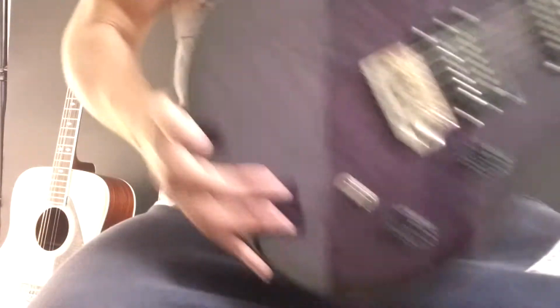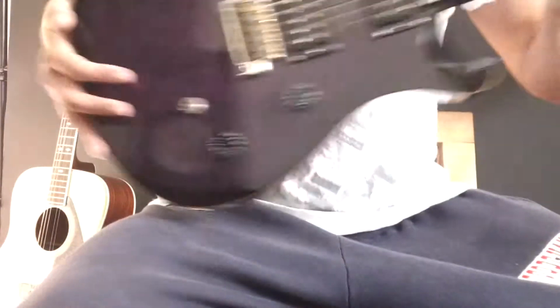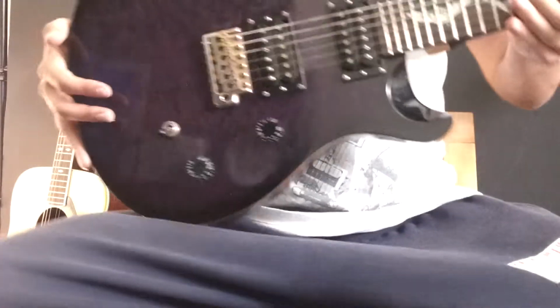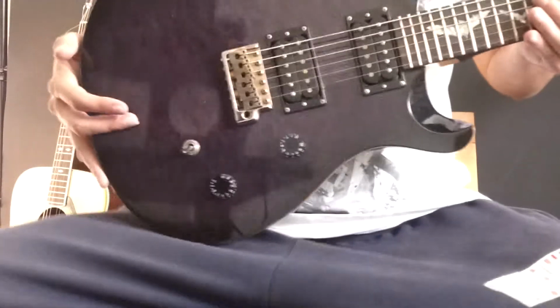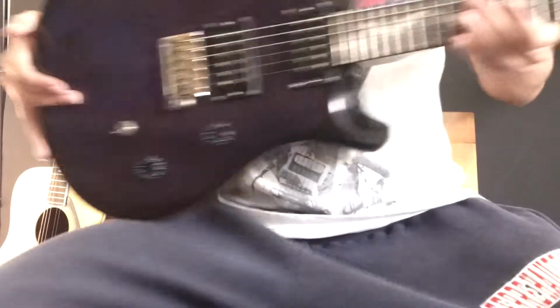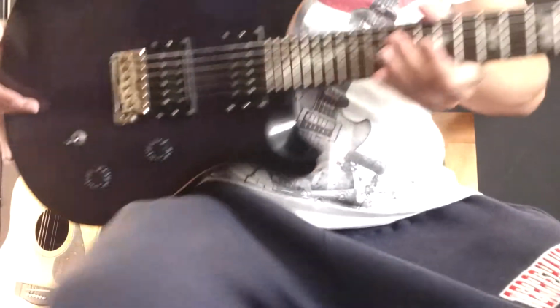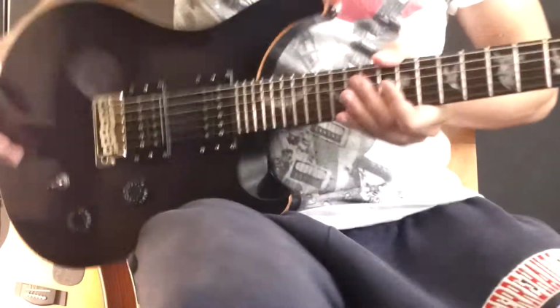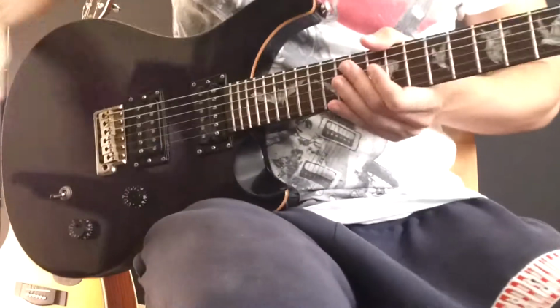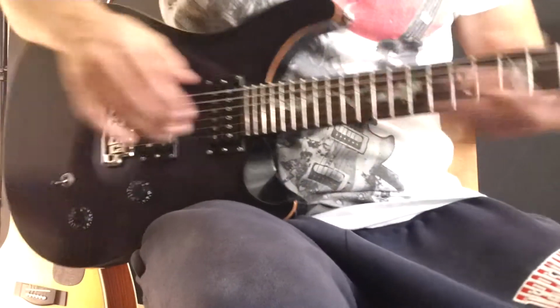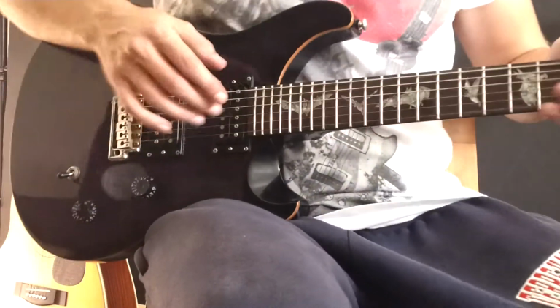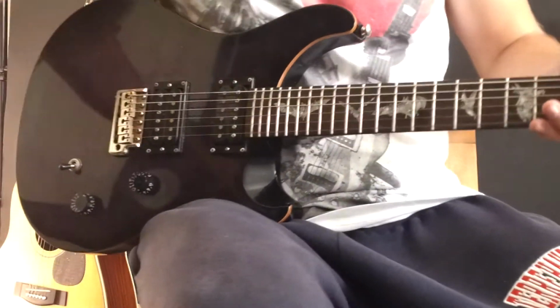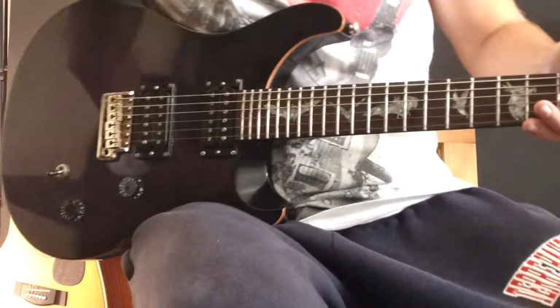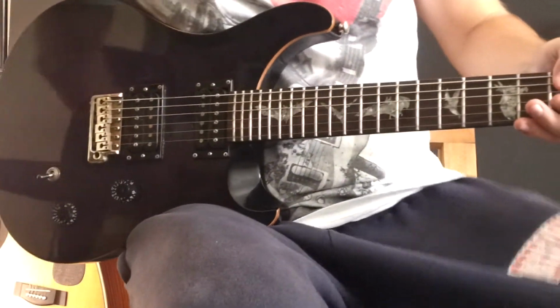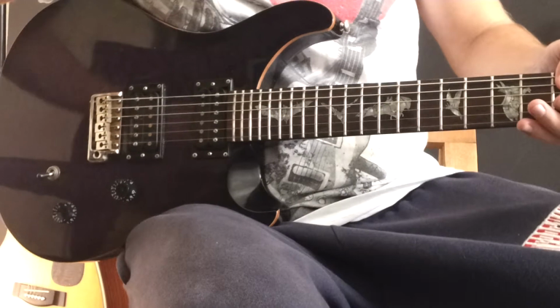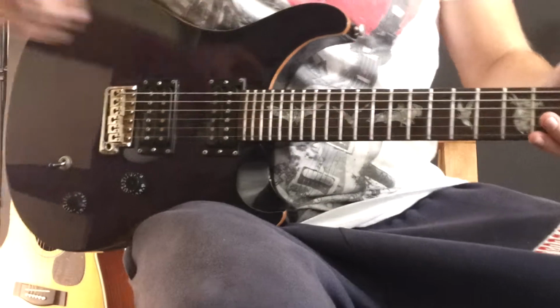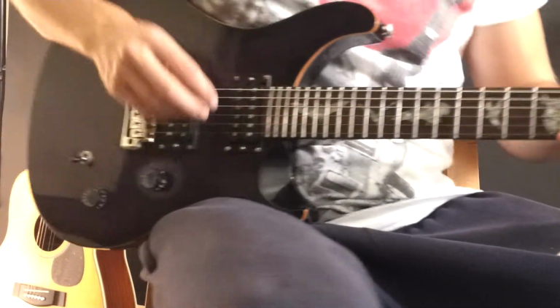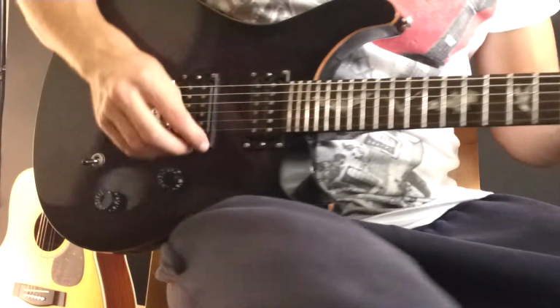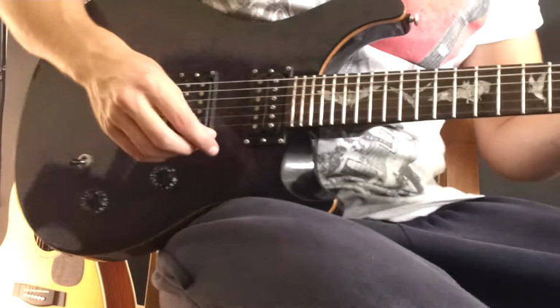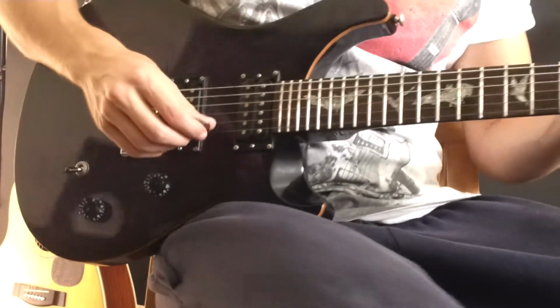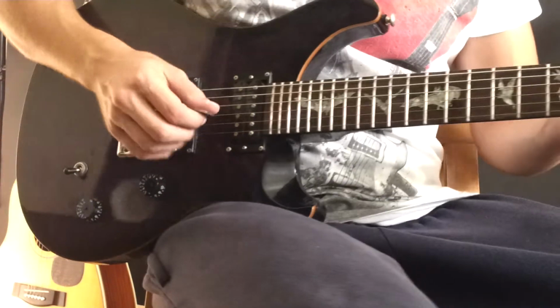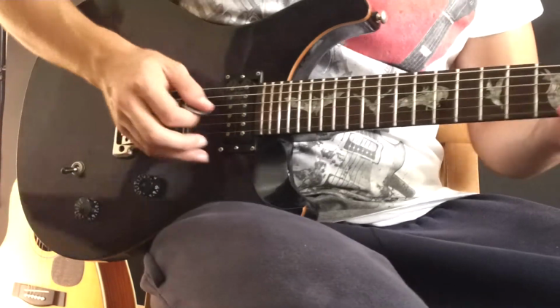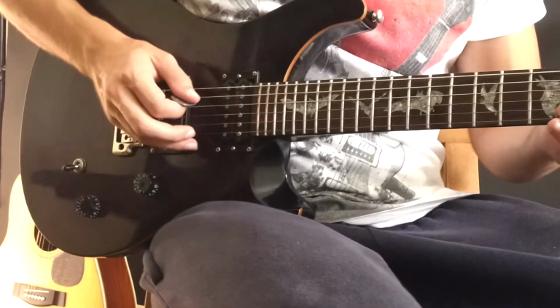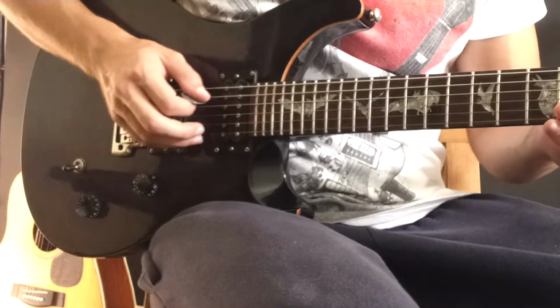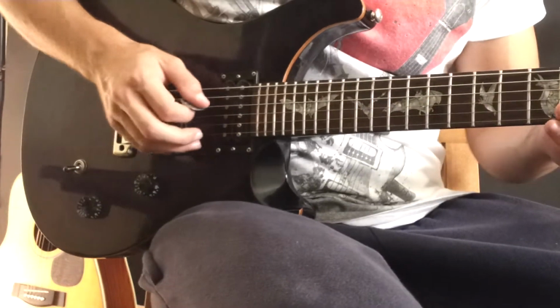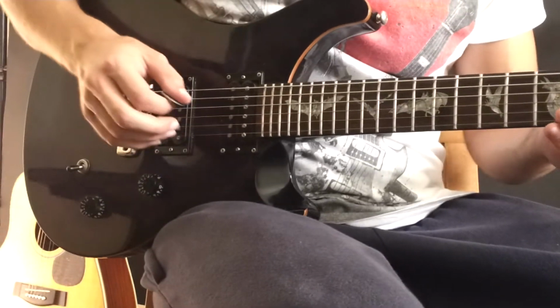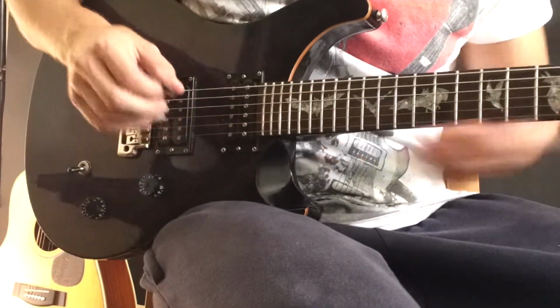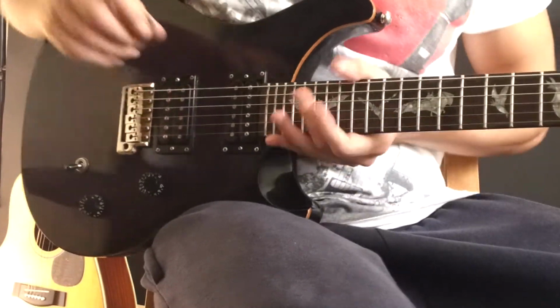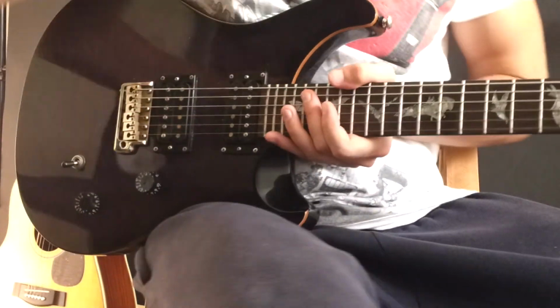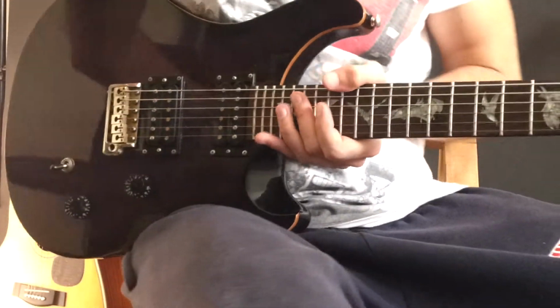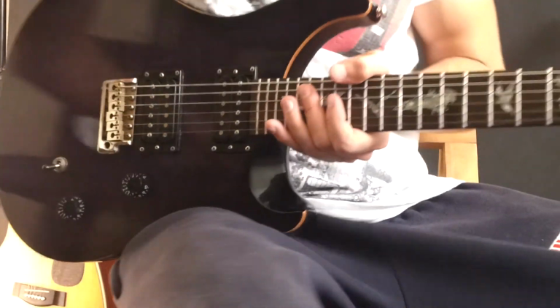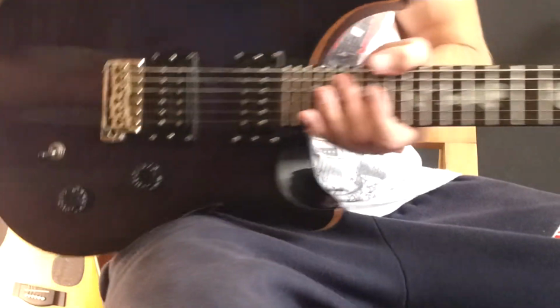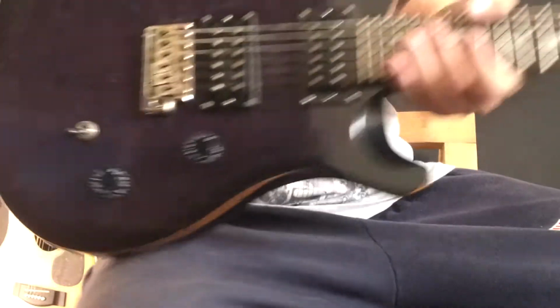Hey there, man. Well, first of all, let me plug in the guitar.